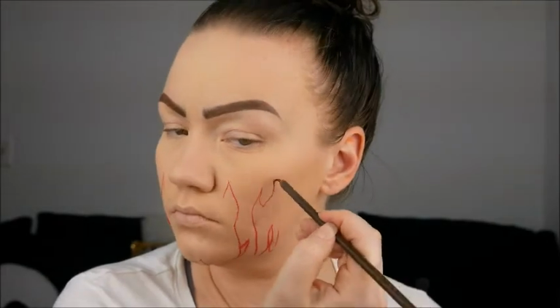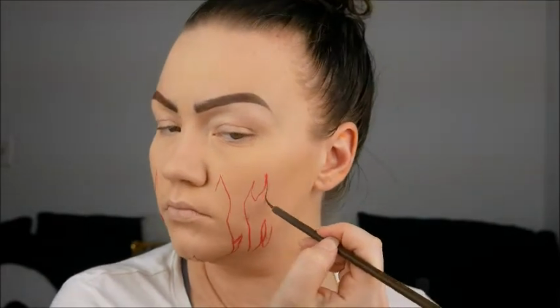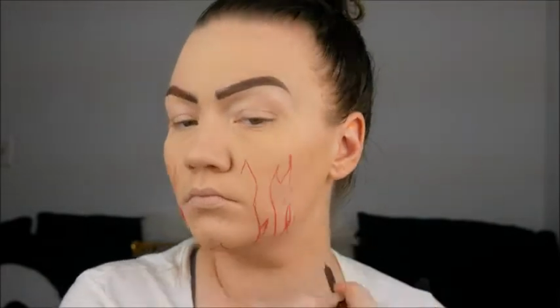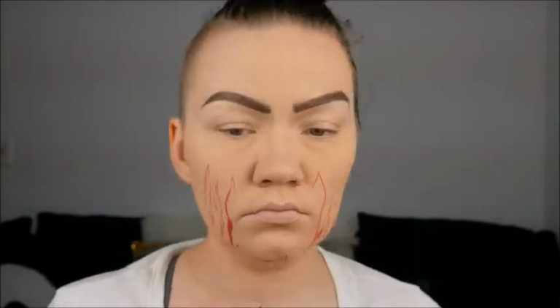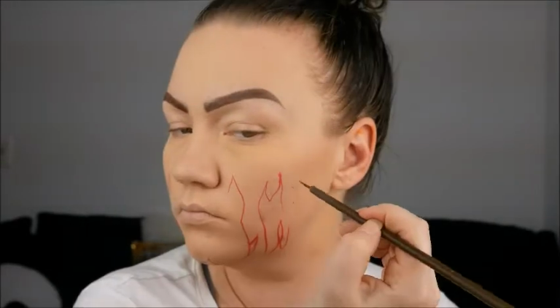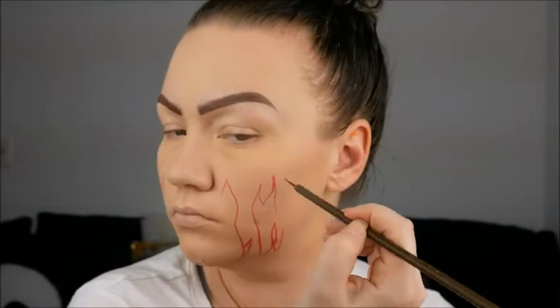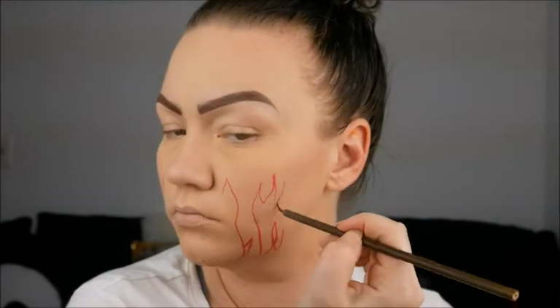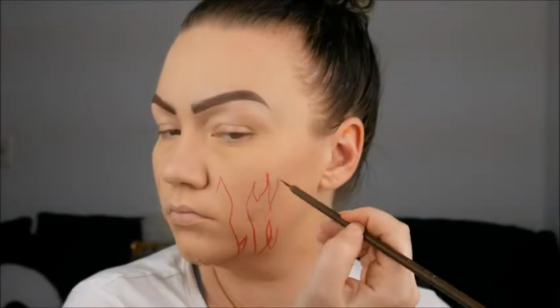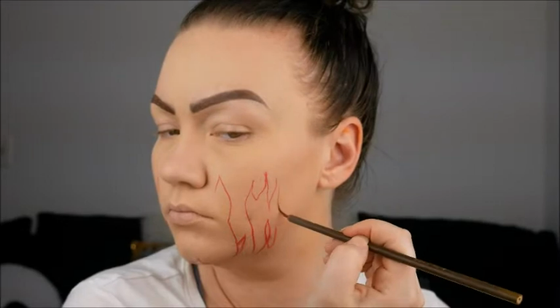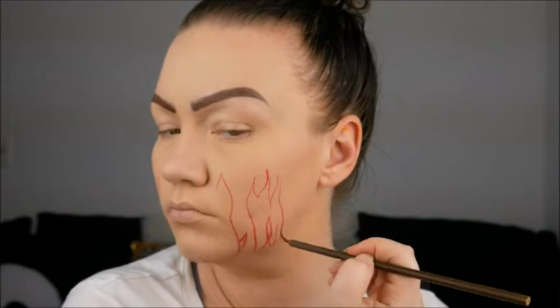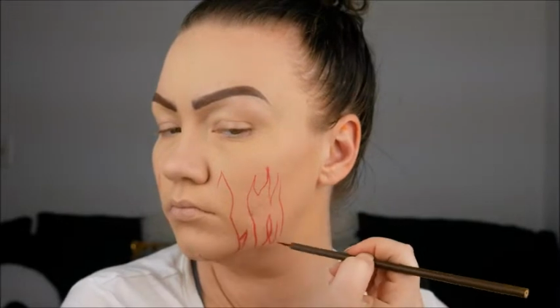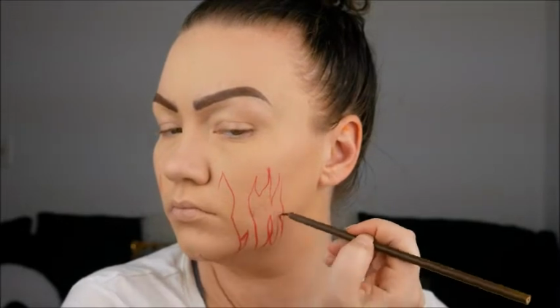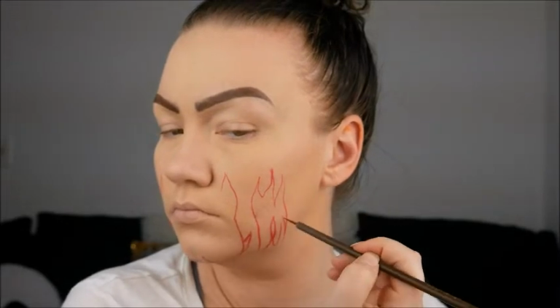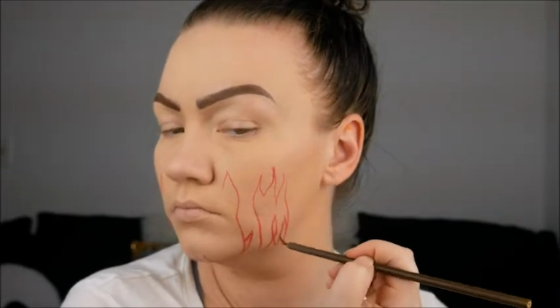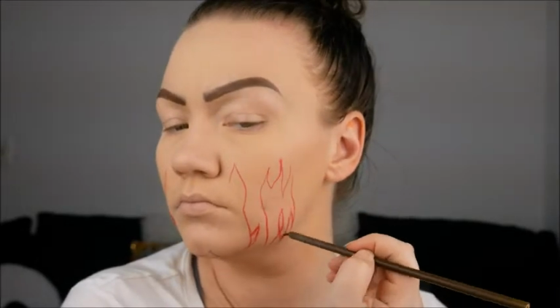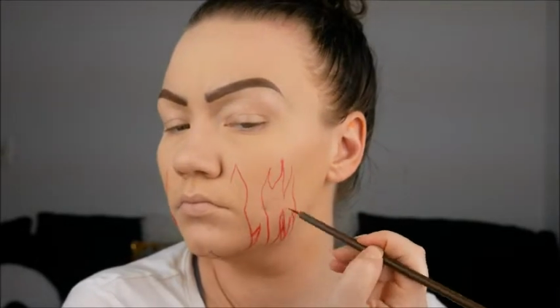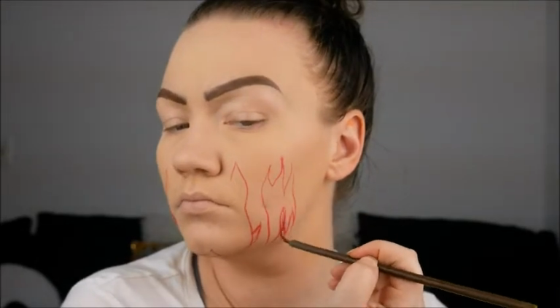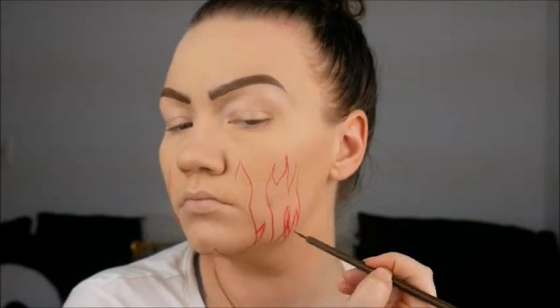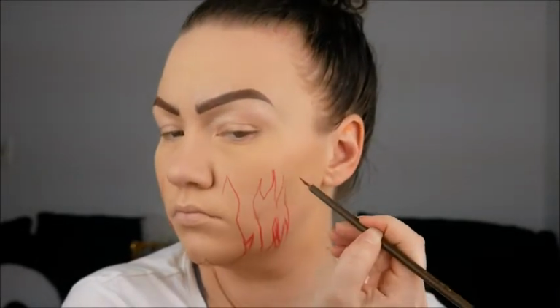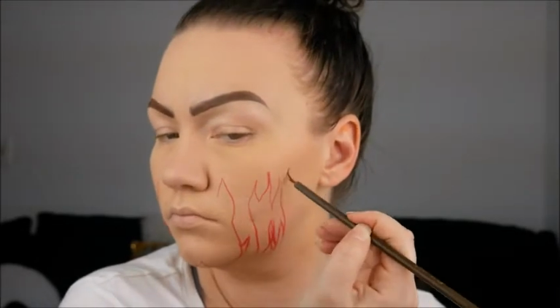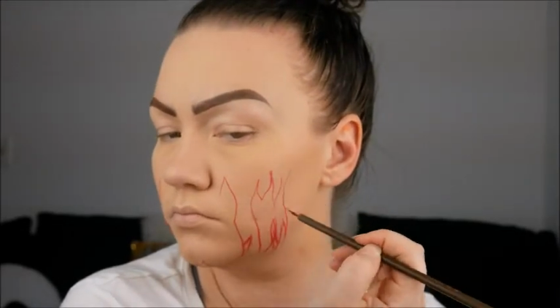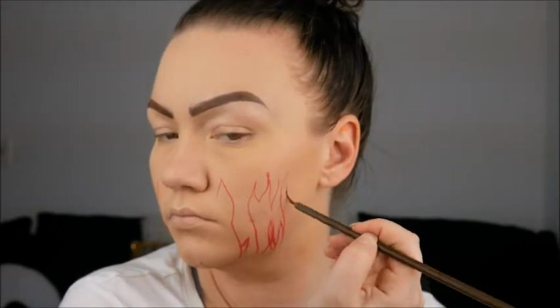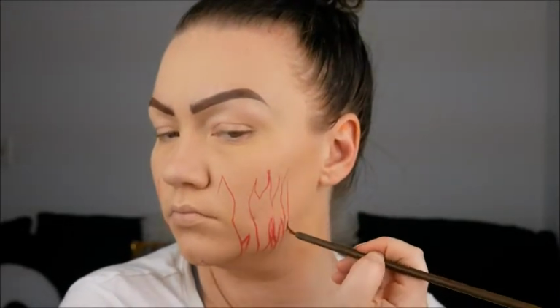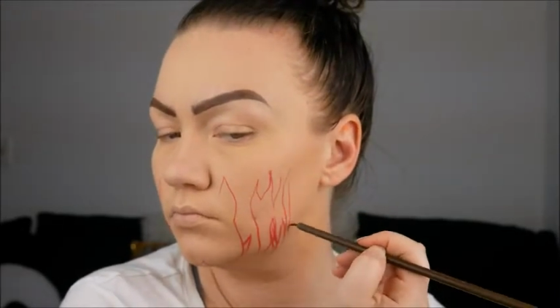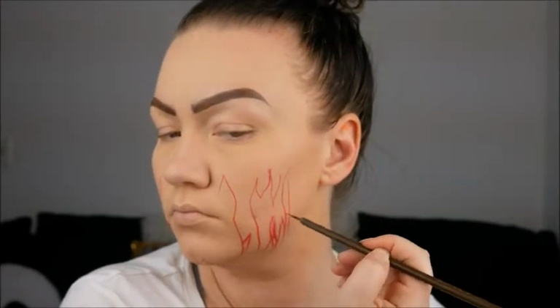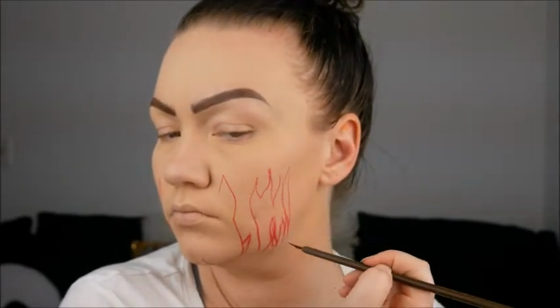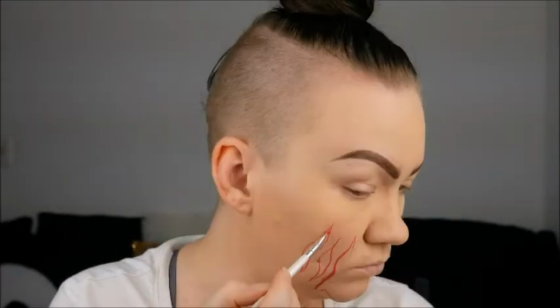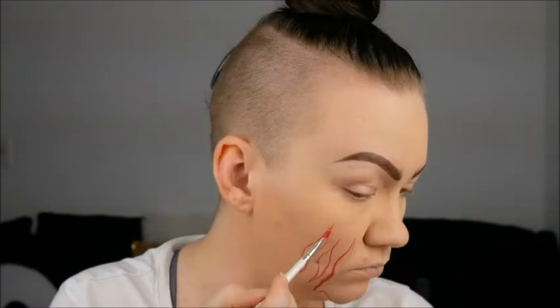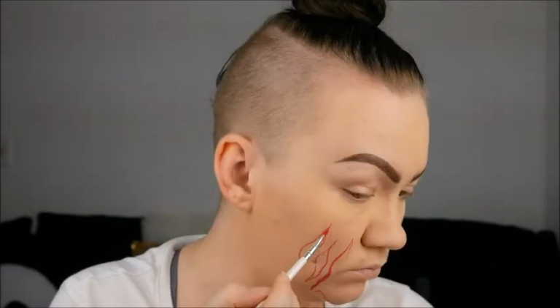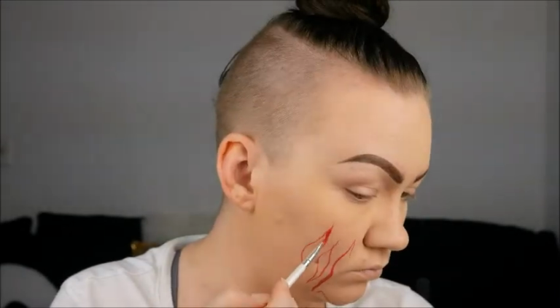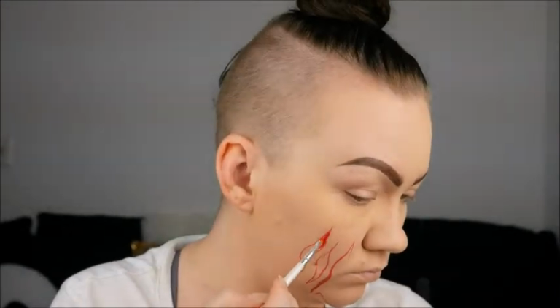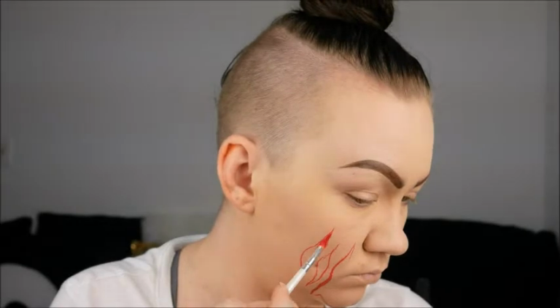It's totally okay if it gets a little messy. Just clean it up with a little bit of water, a wipe, or you can even do some concealer, but concealer is a little bit tougher.